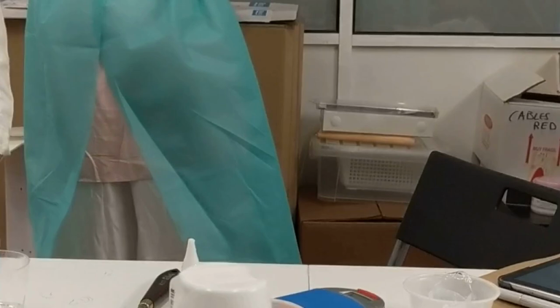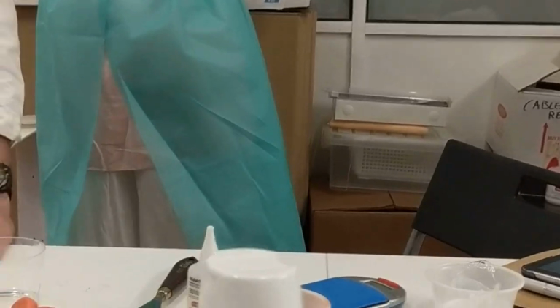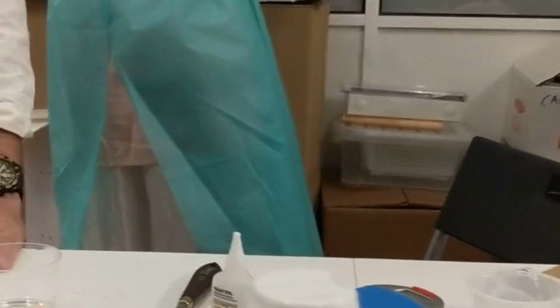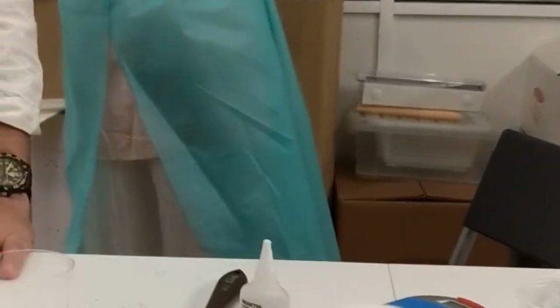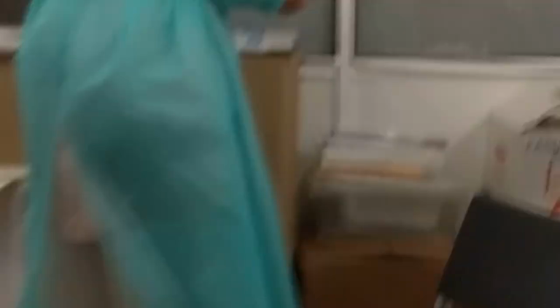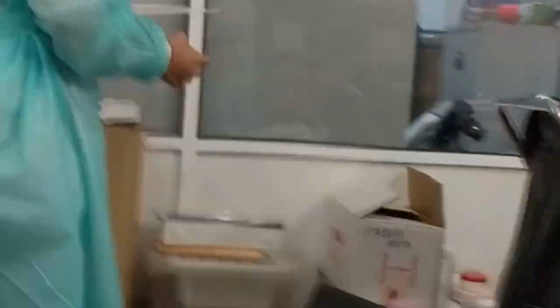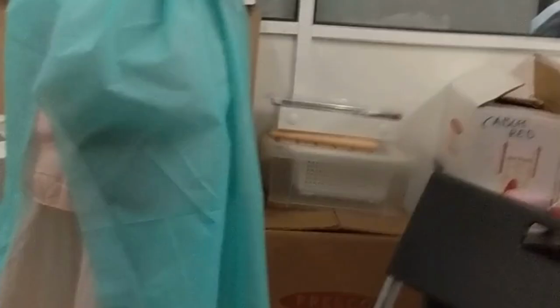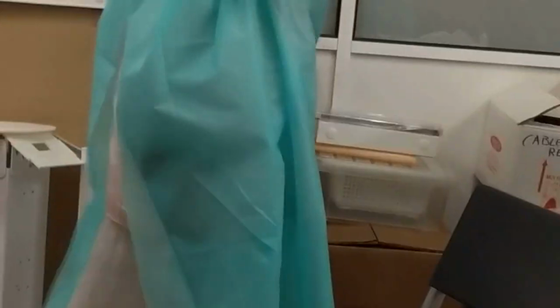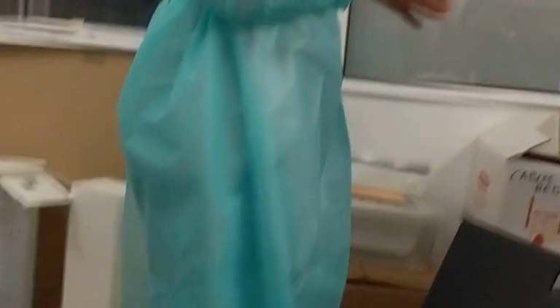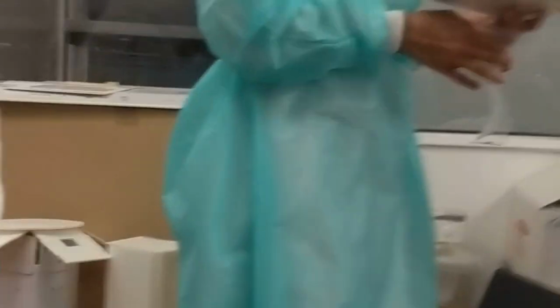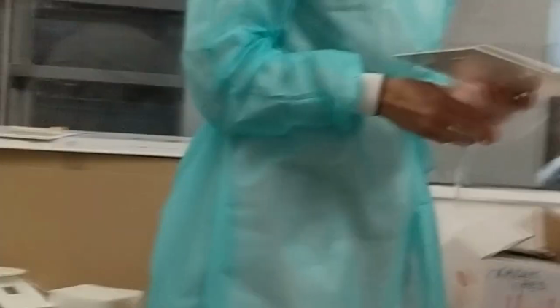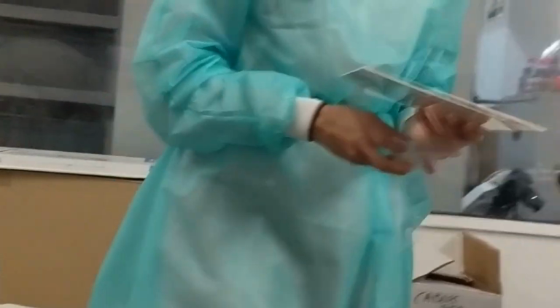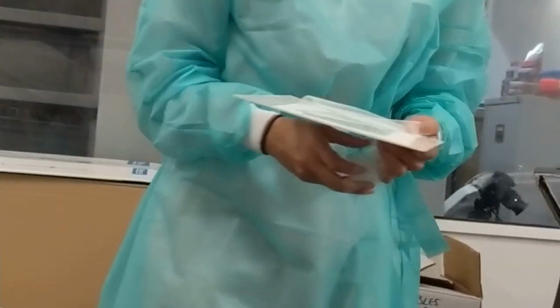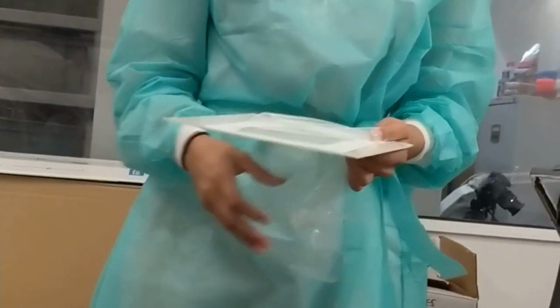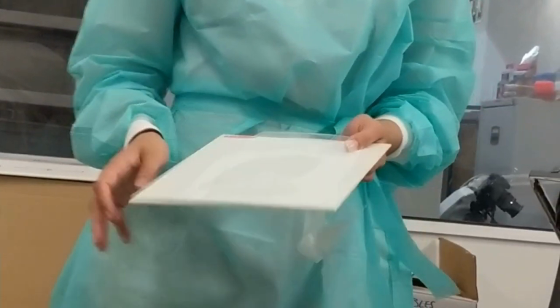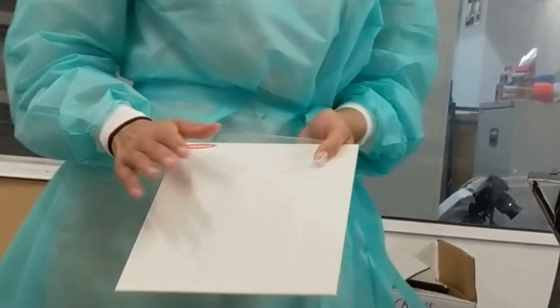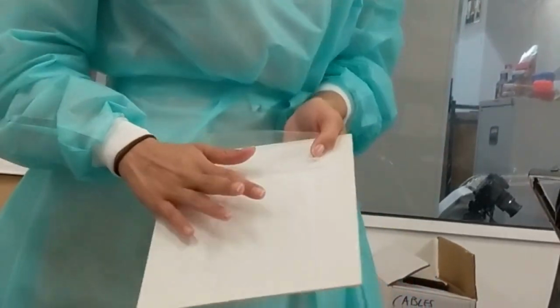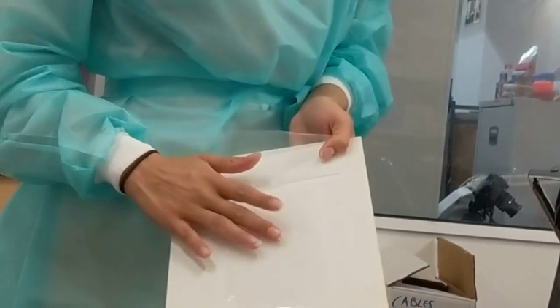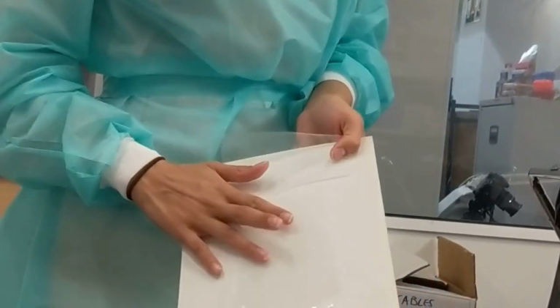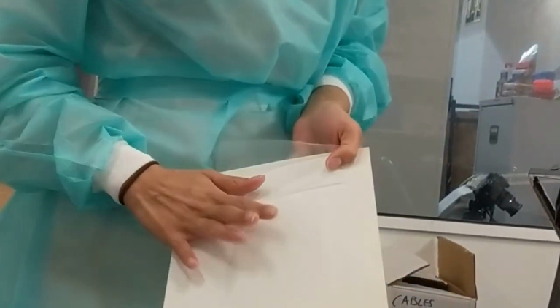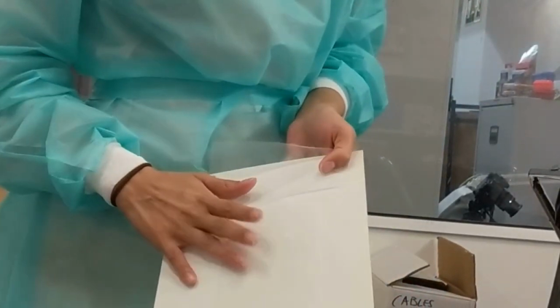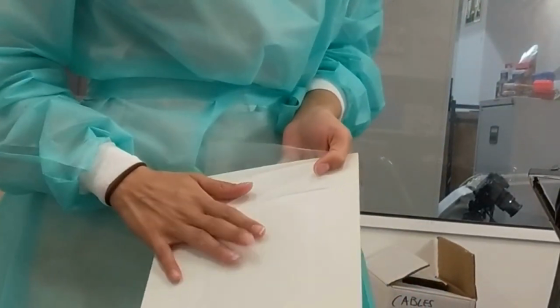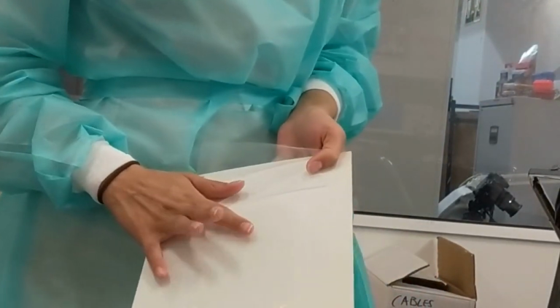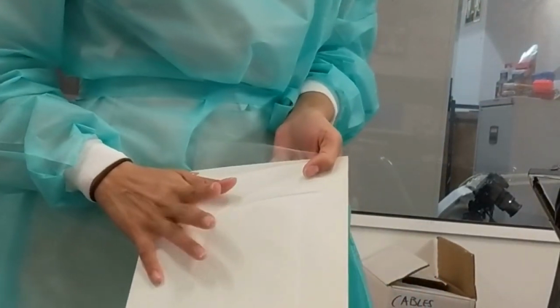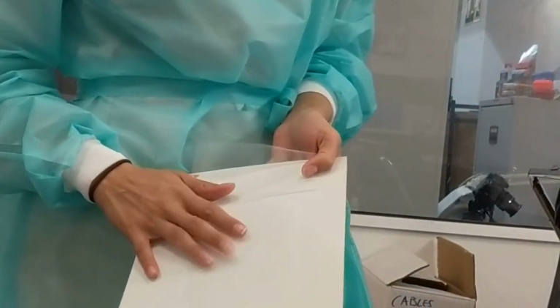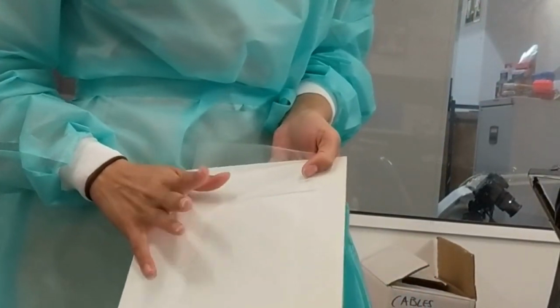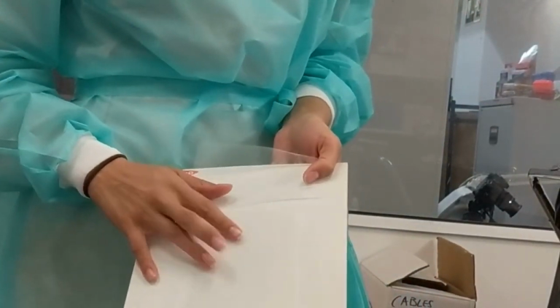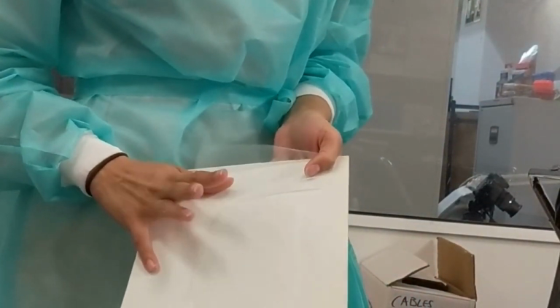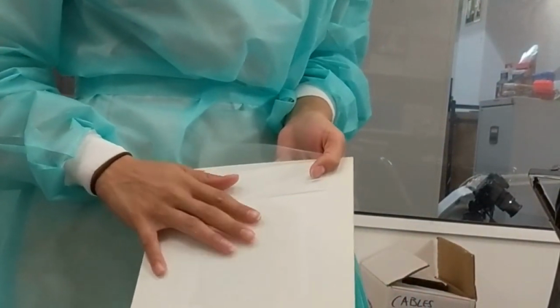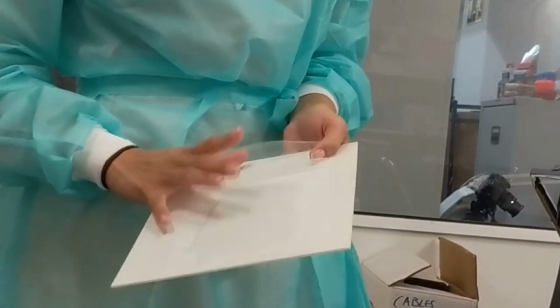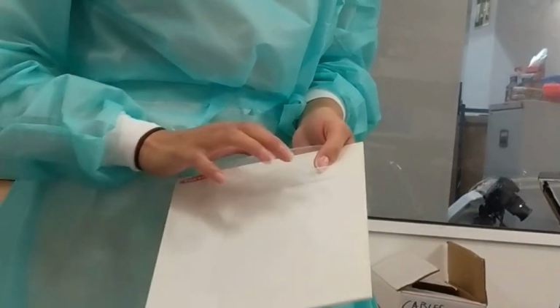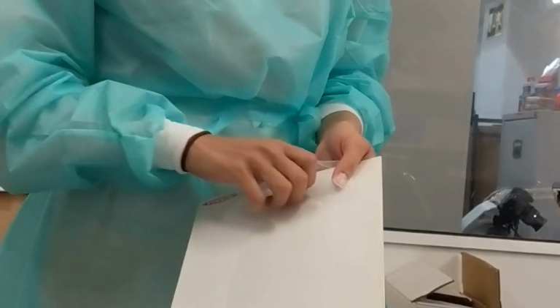Alright, let's check yours — oh, the big reveal!